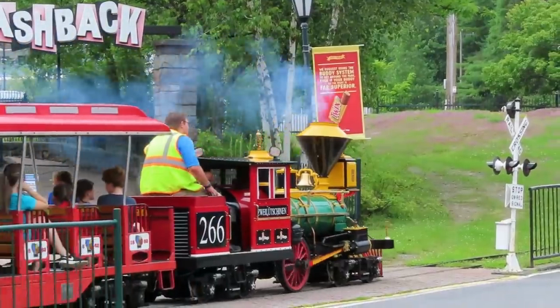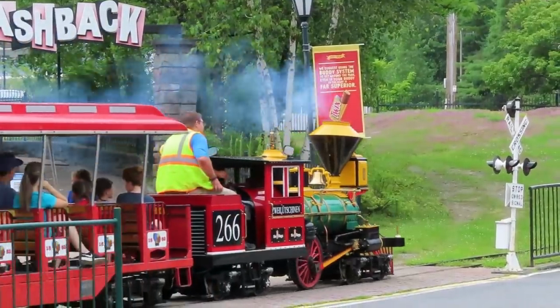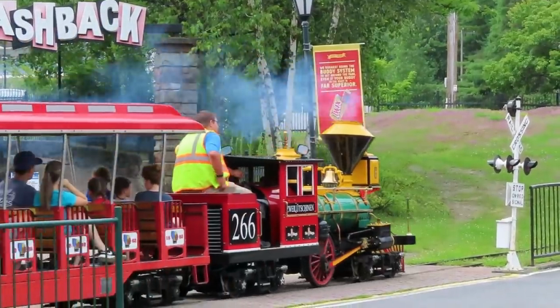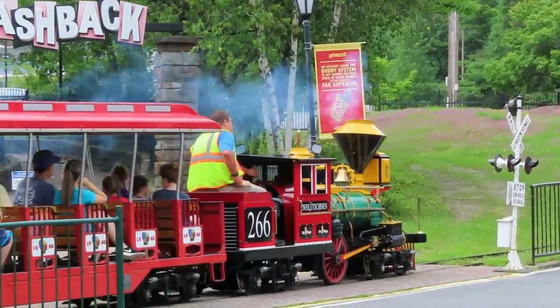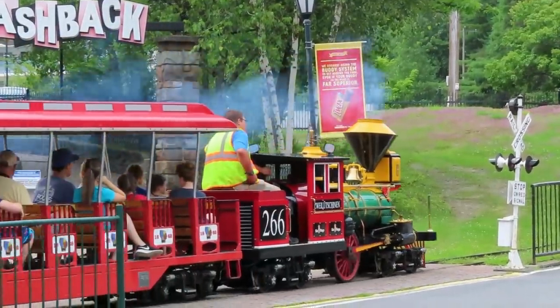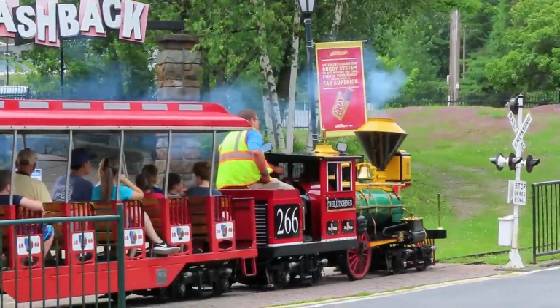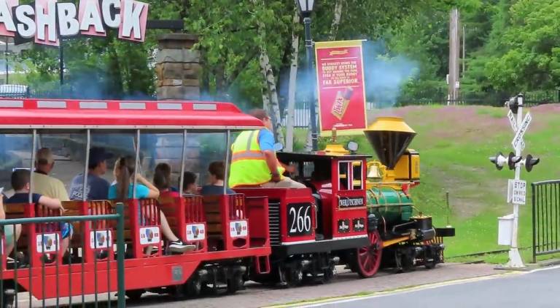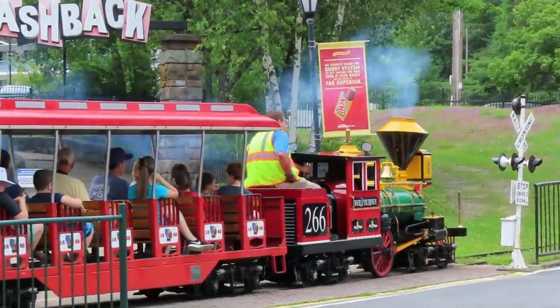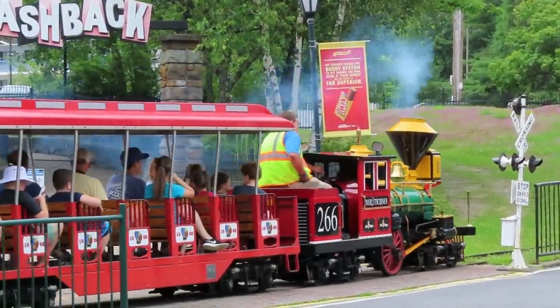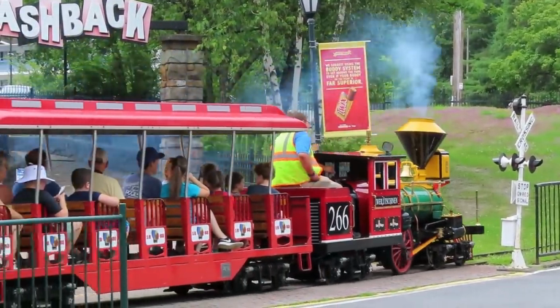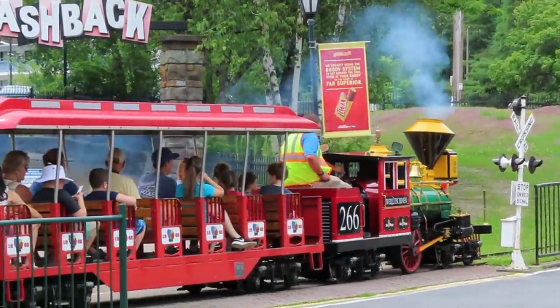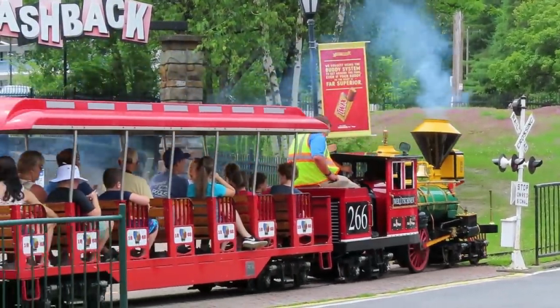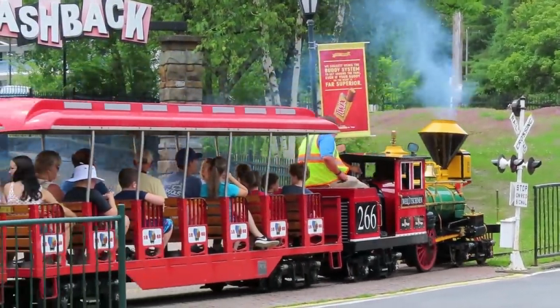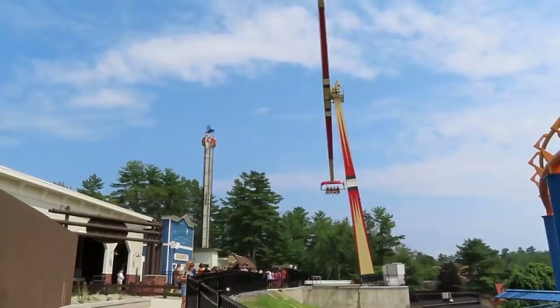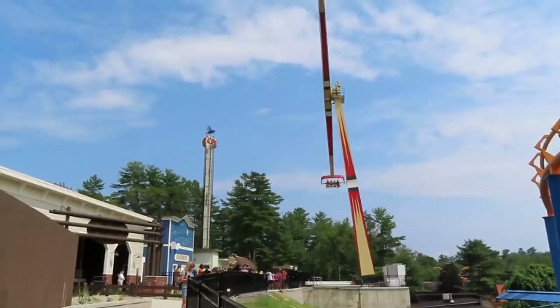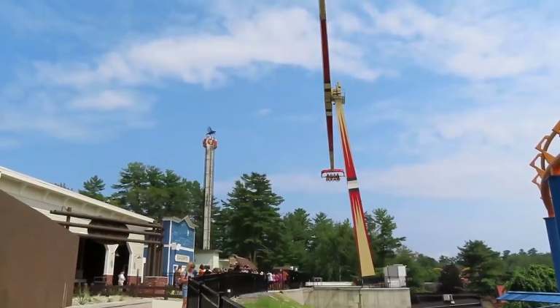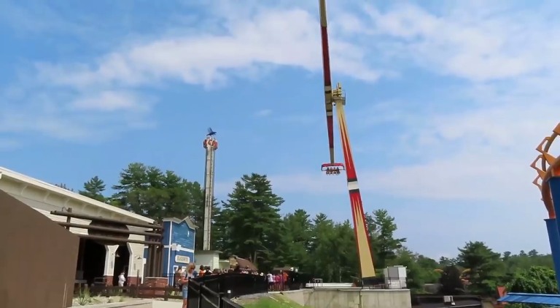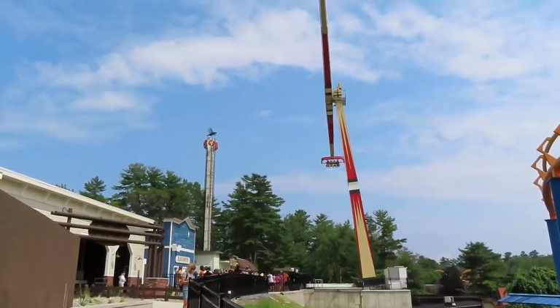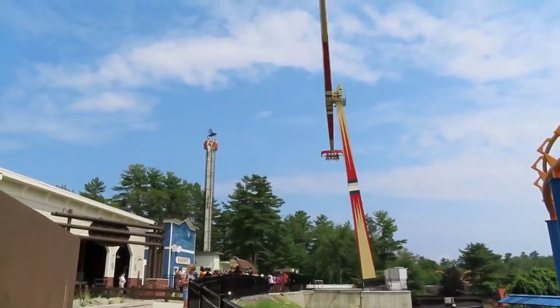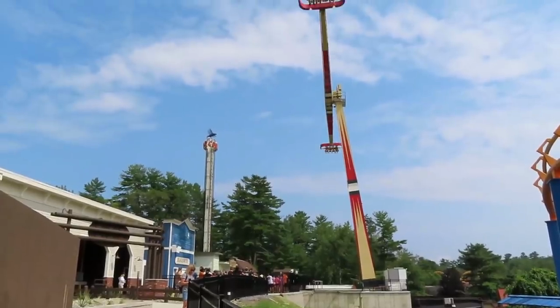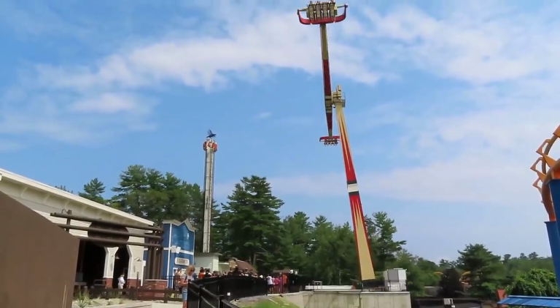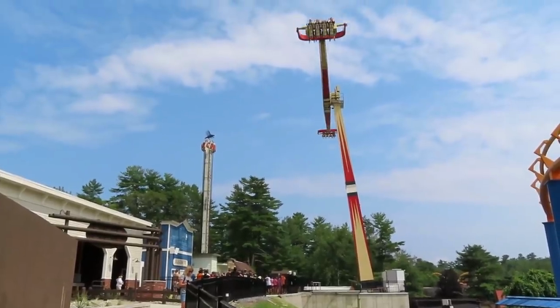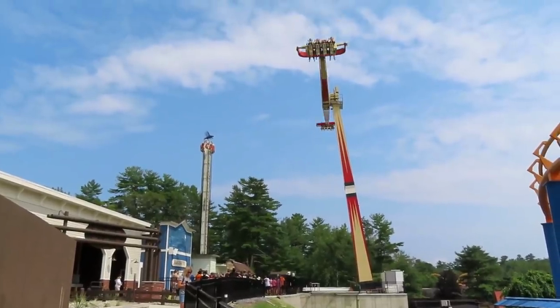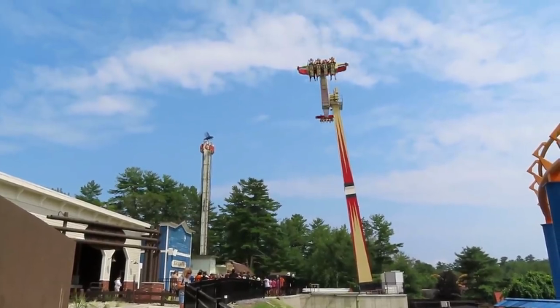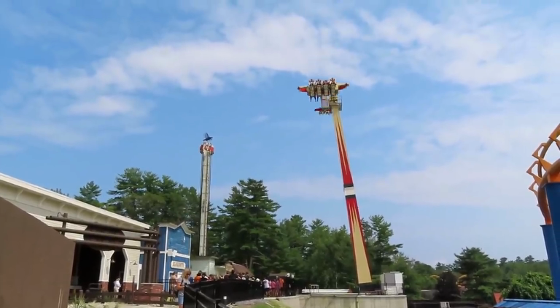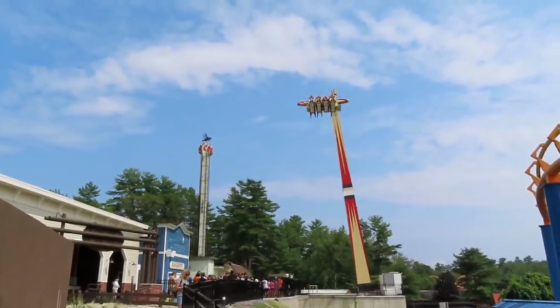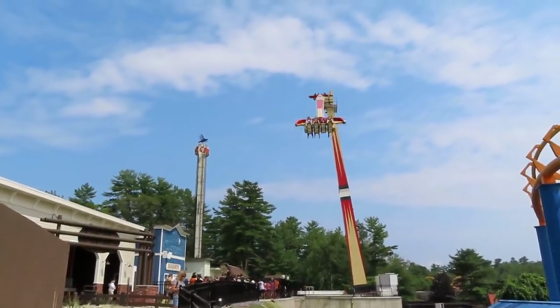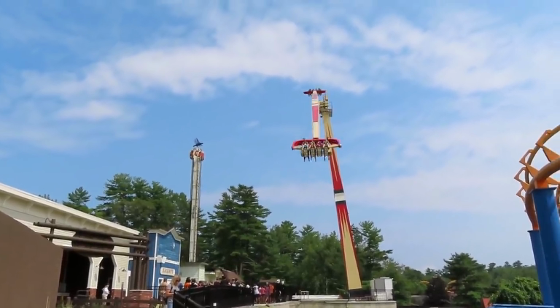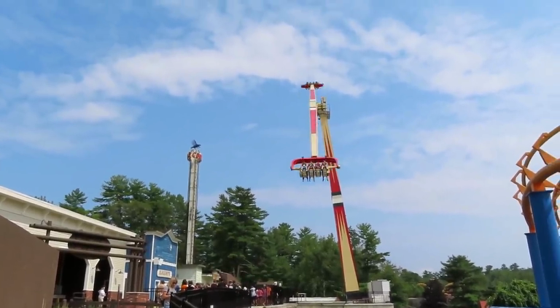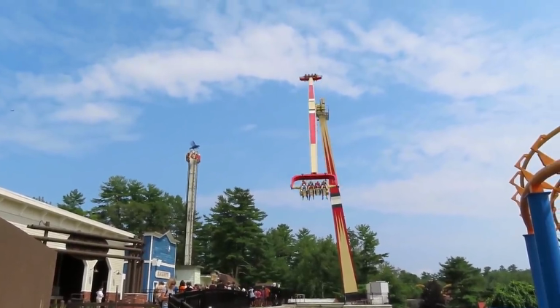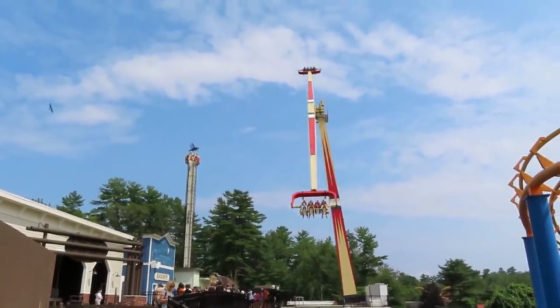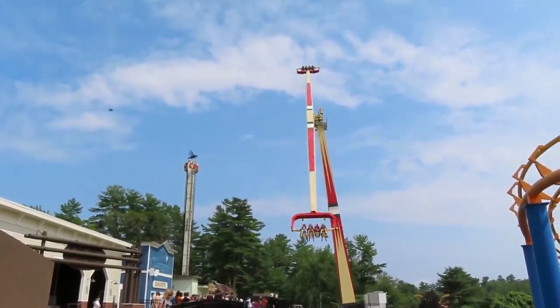These are my honest opinions of the Great Escape based on my experience on Monday, July 19th, 2021.